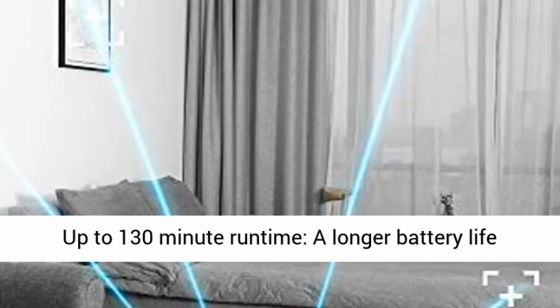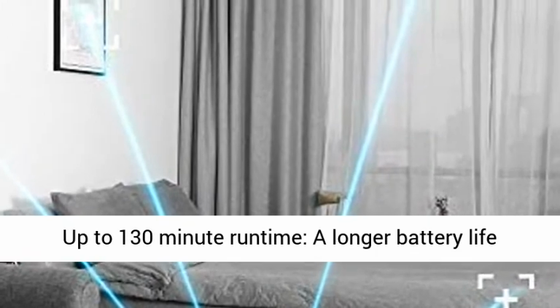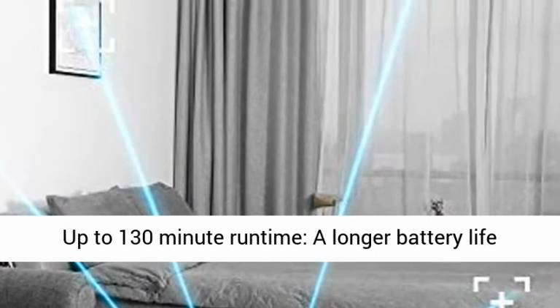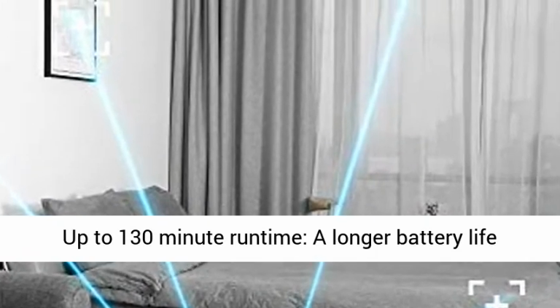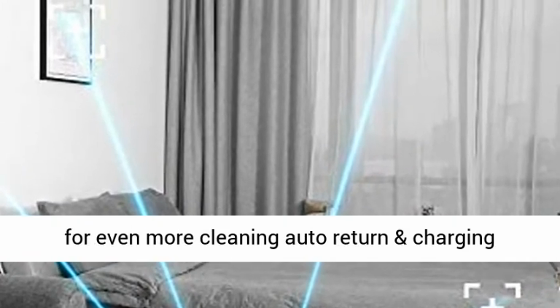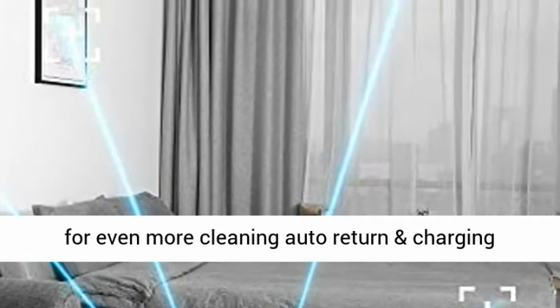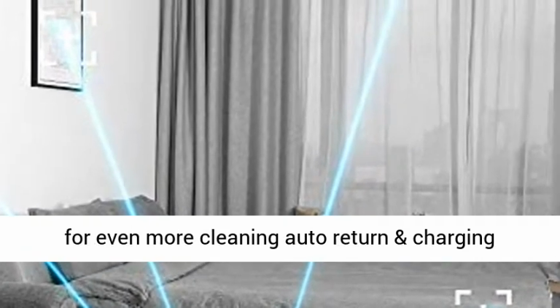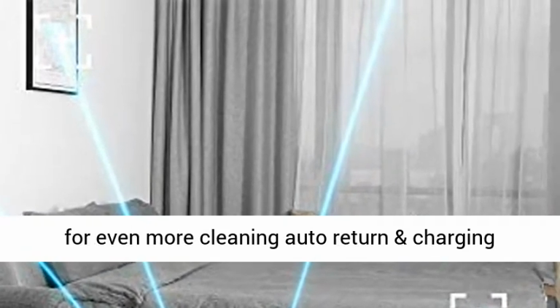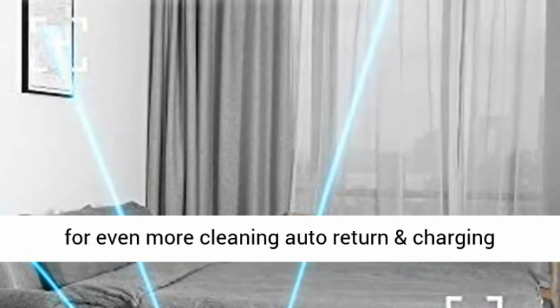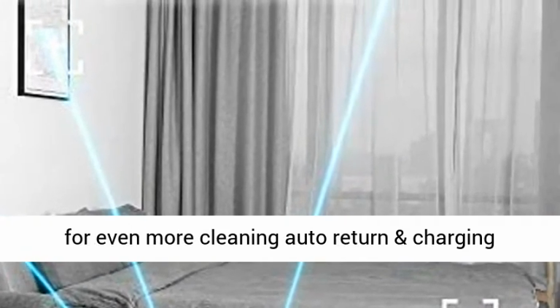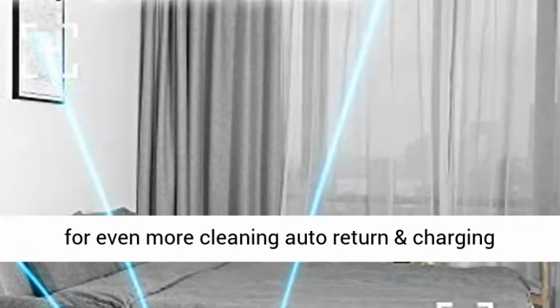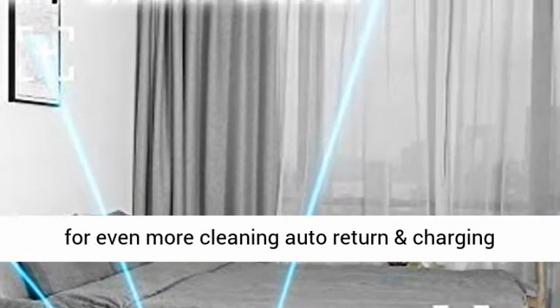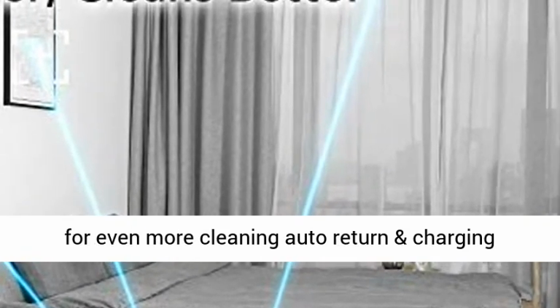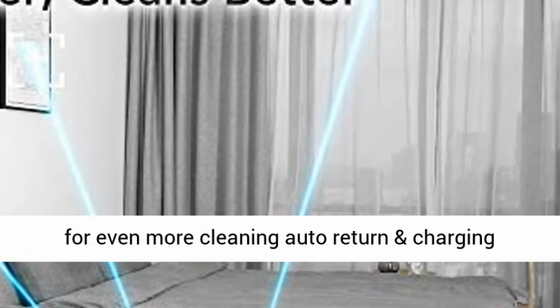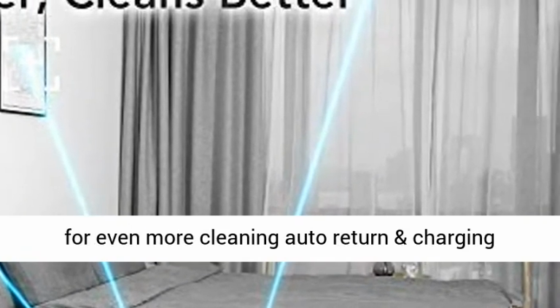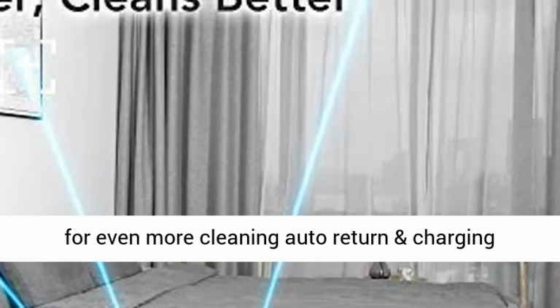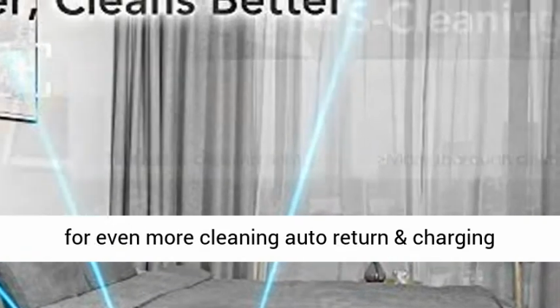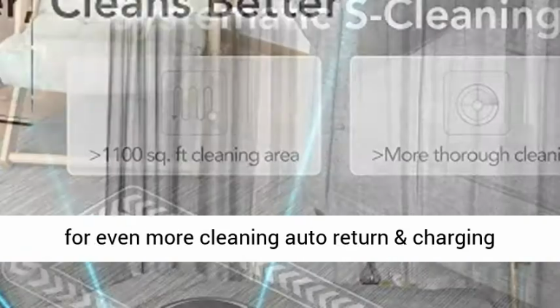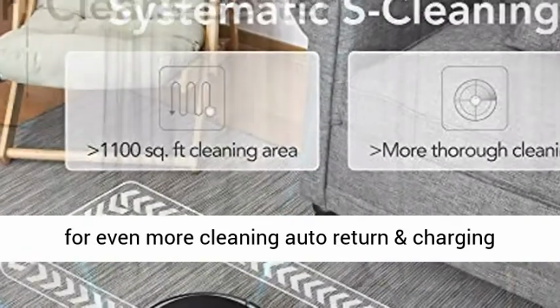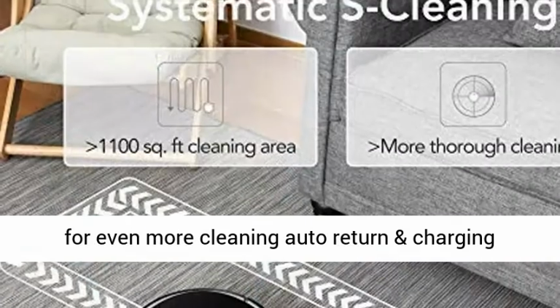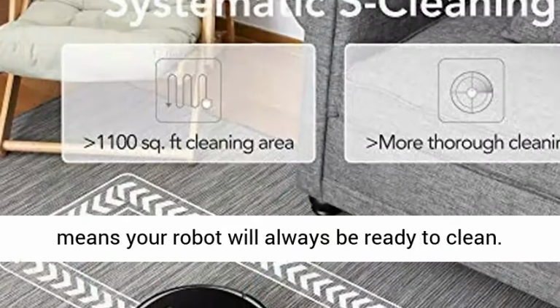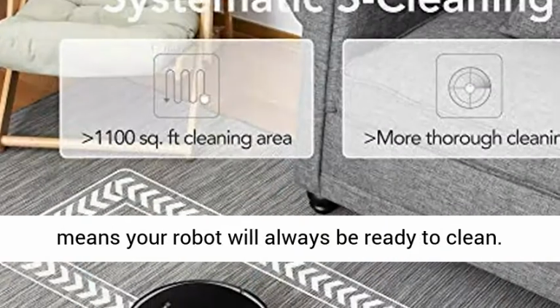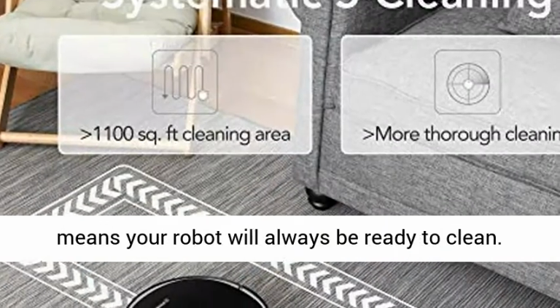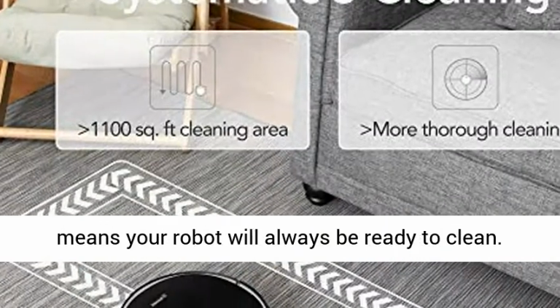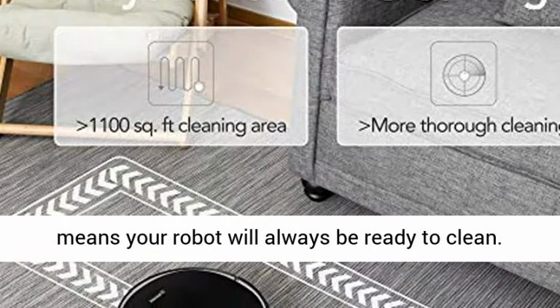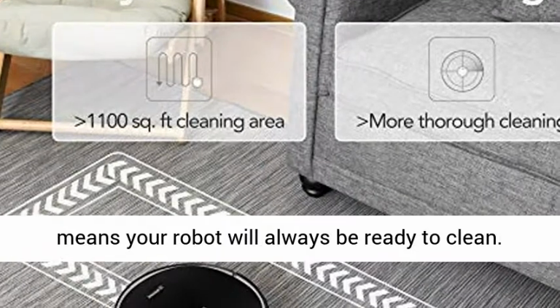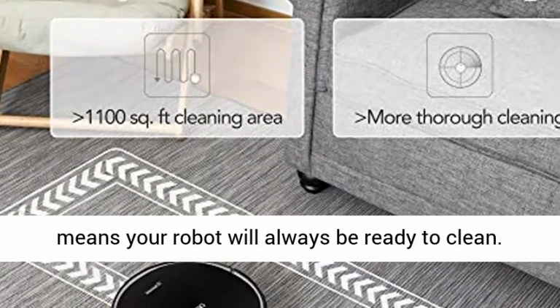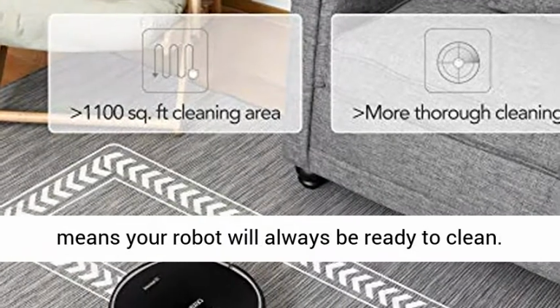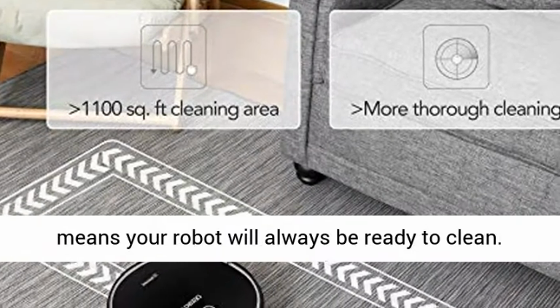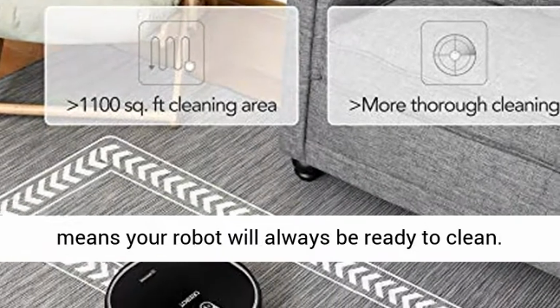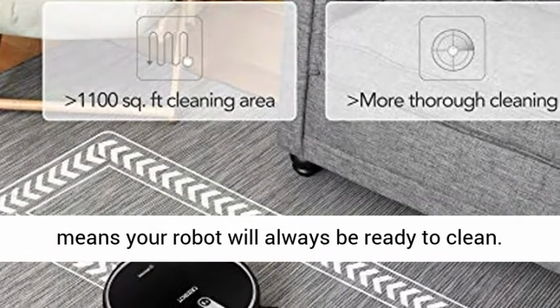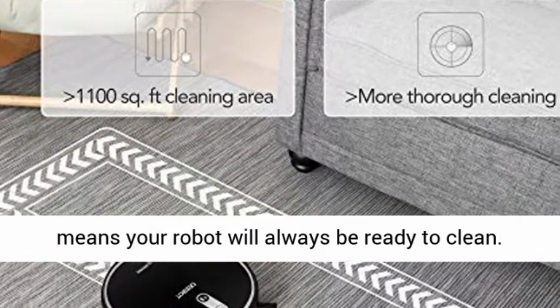Up to 130-minute runtime provides a longer battery life for even more cleaning. Auto return and charging means your robot will always be ready to clean.